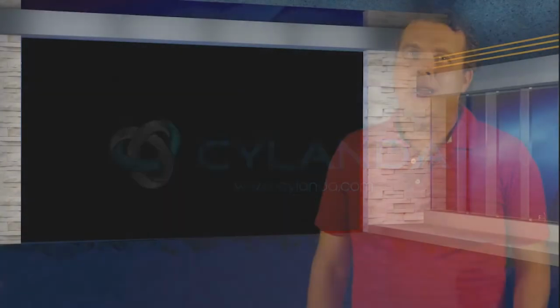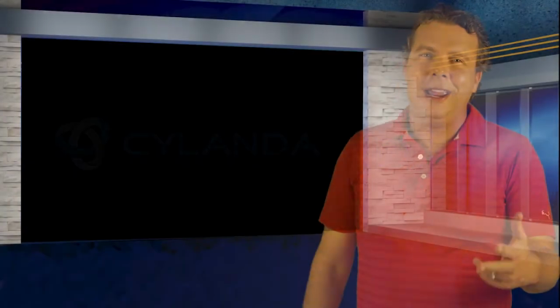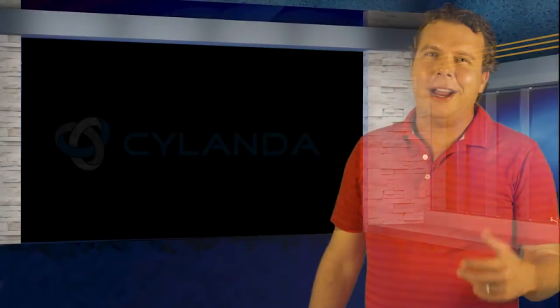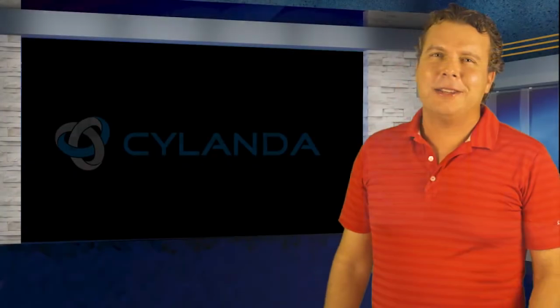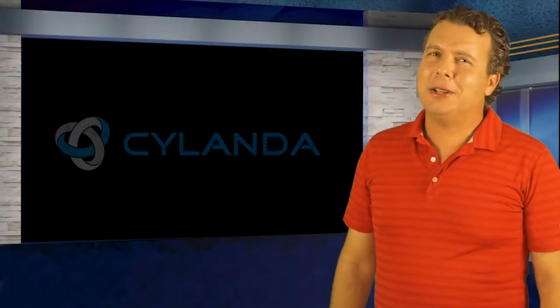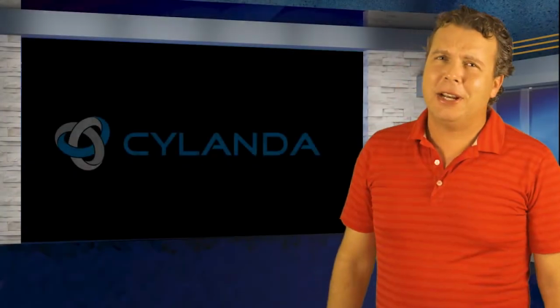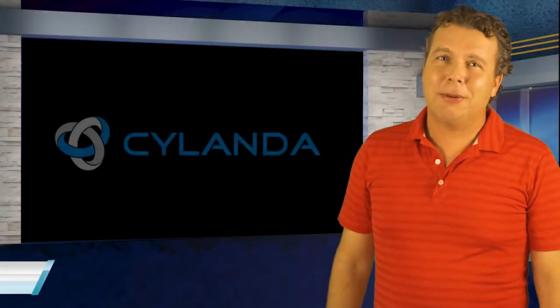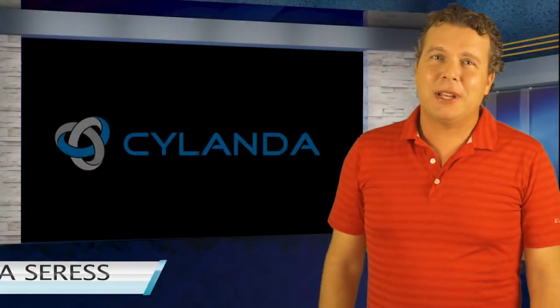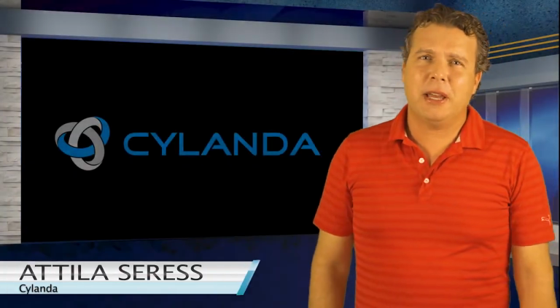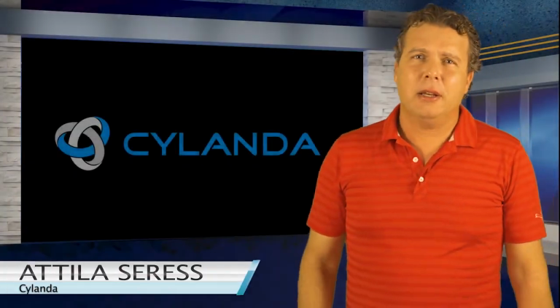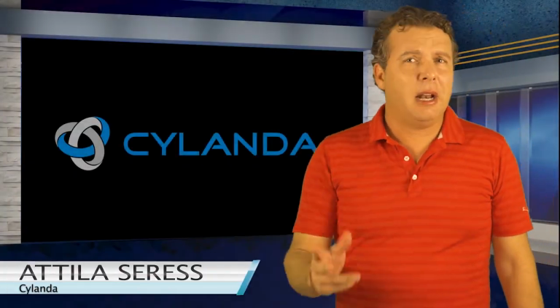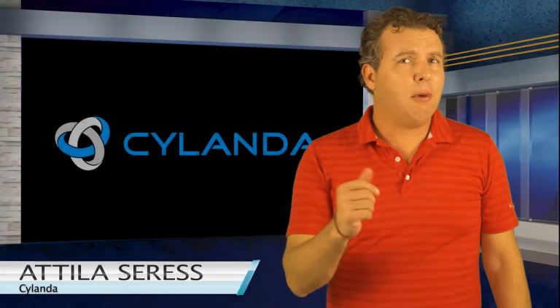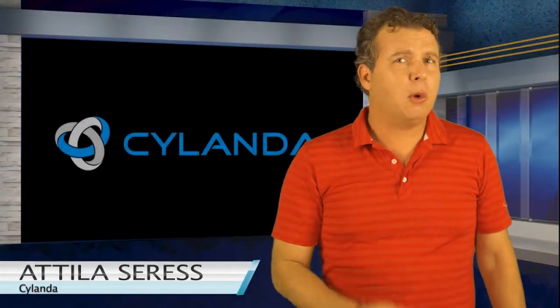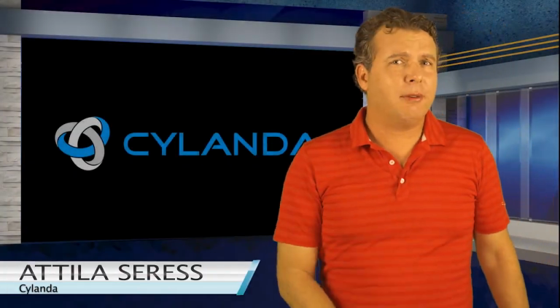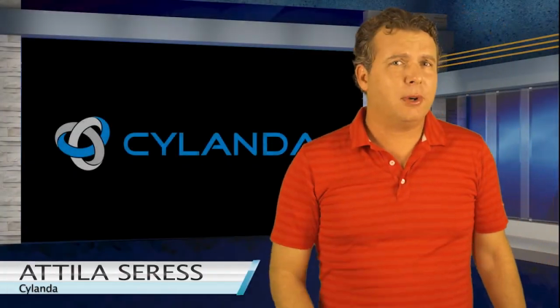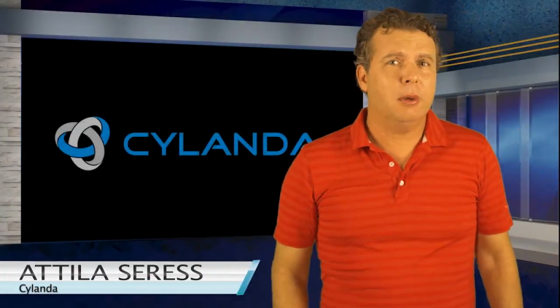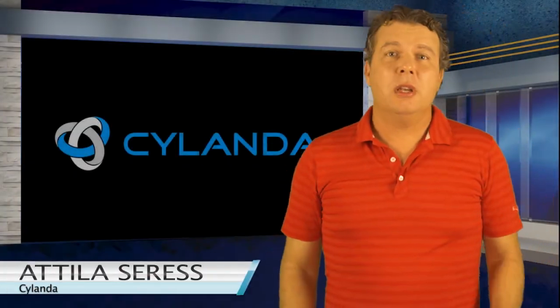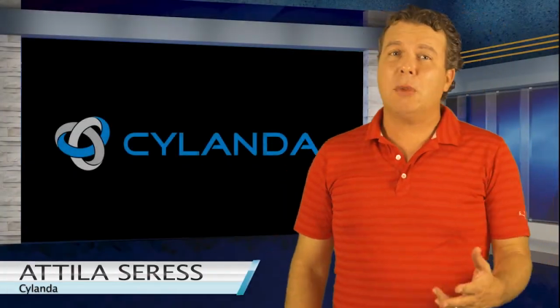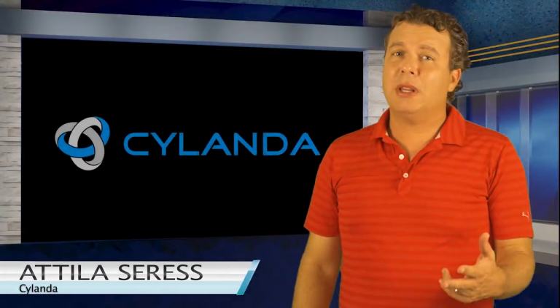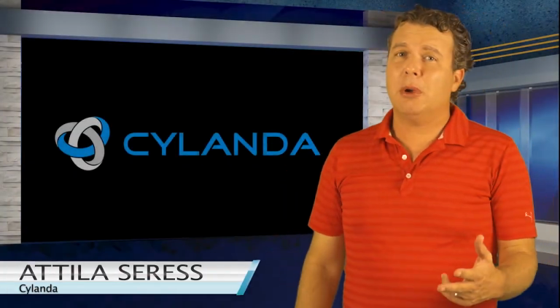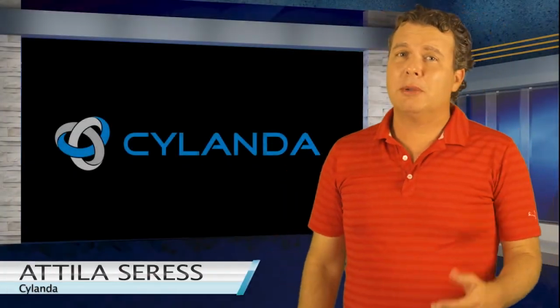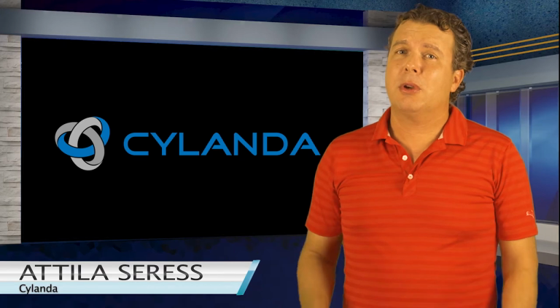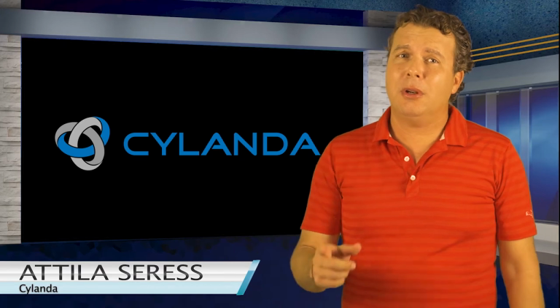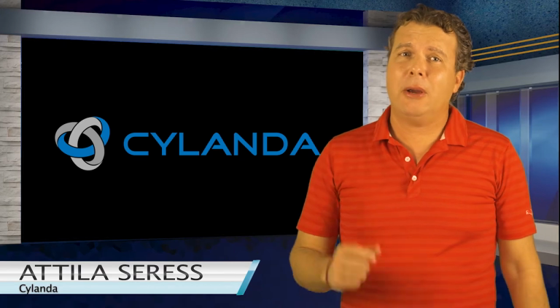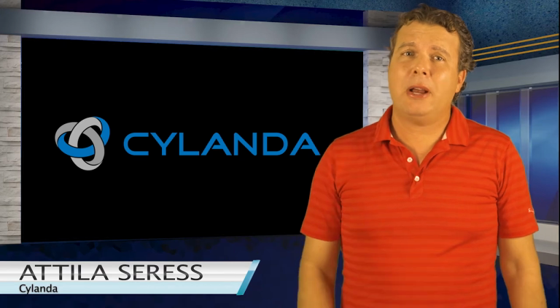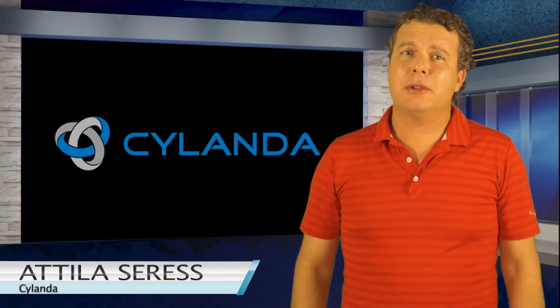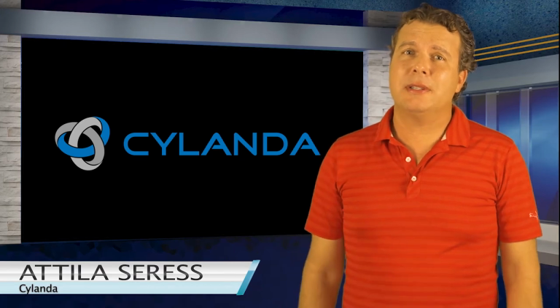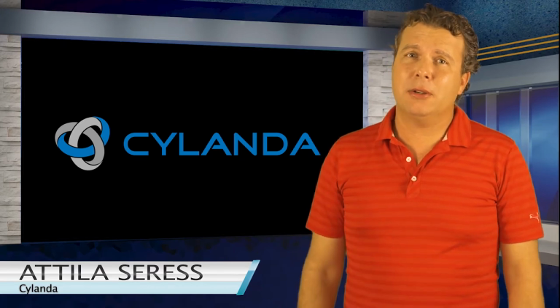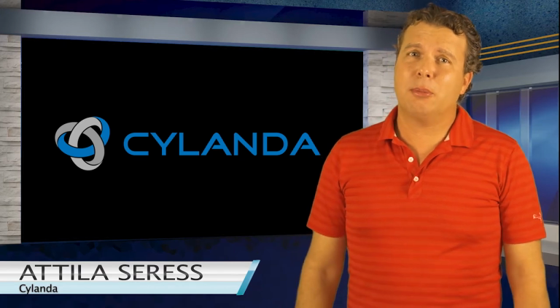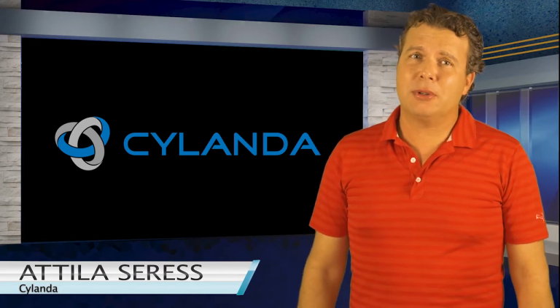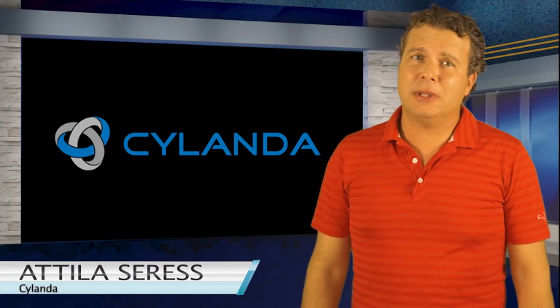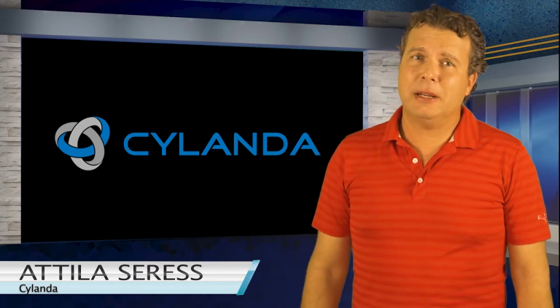Hey guys, Attila here from Scilanda. I have a warning for you: smart light bulbs could allow hackers to steal your personal data.